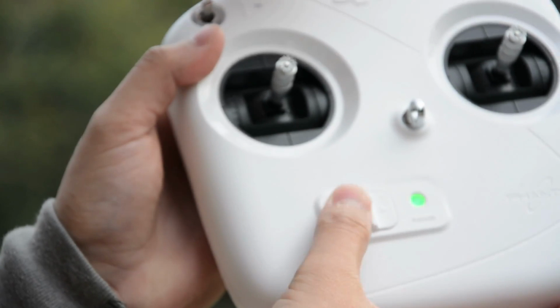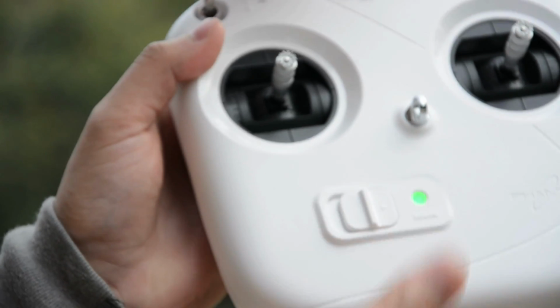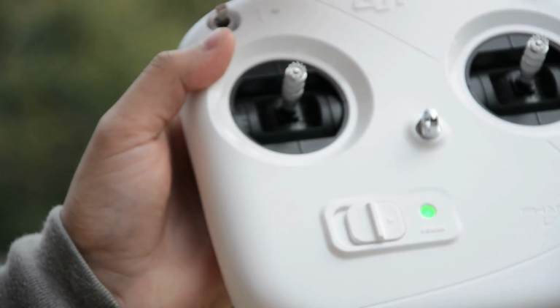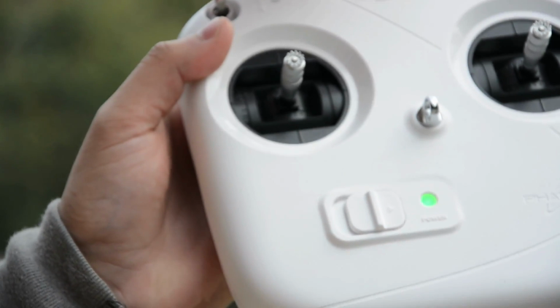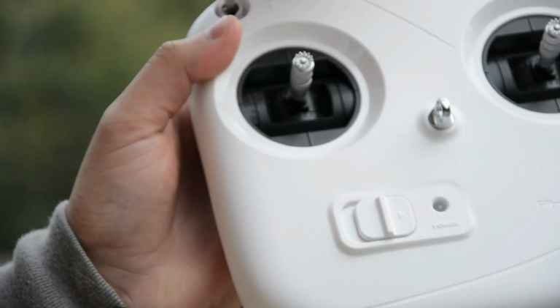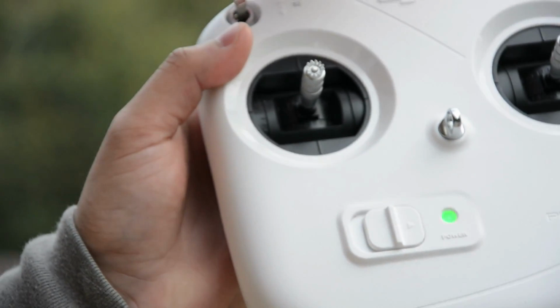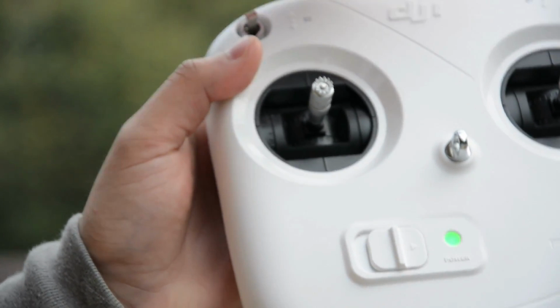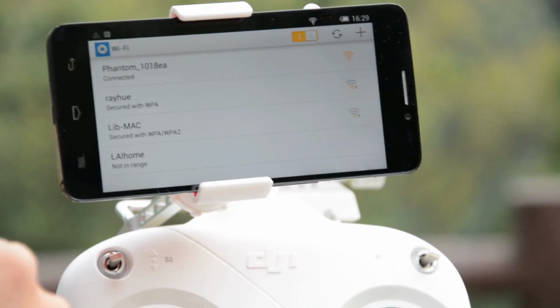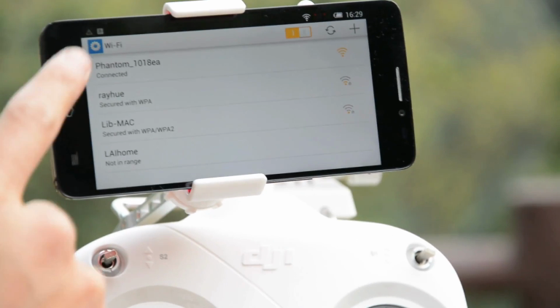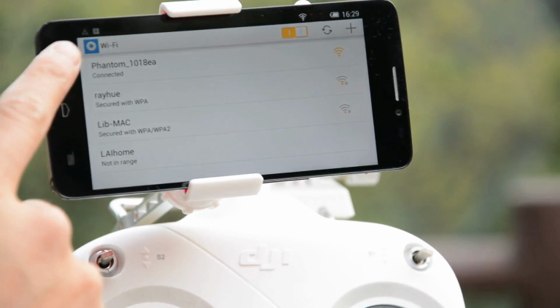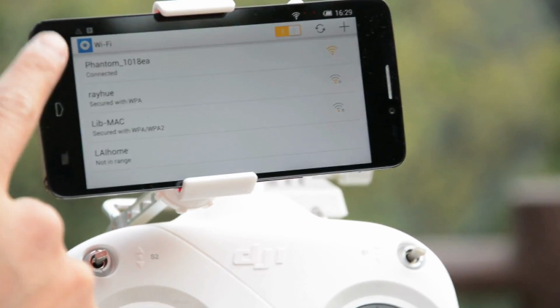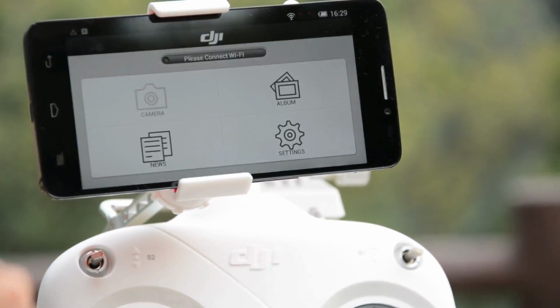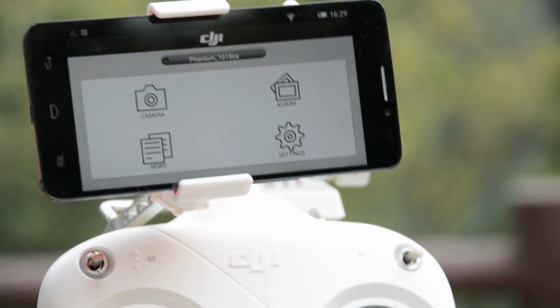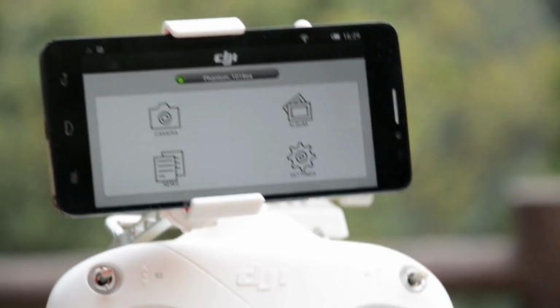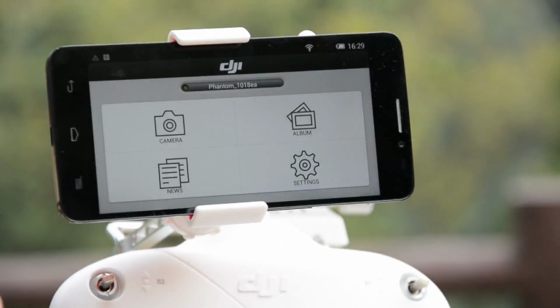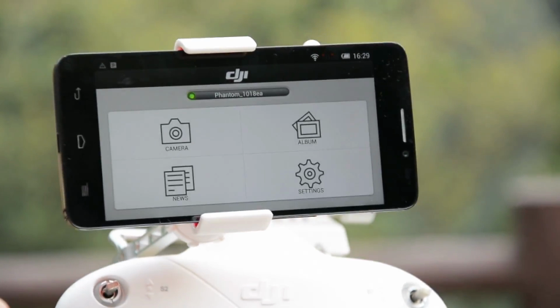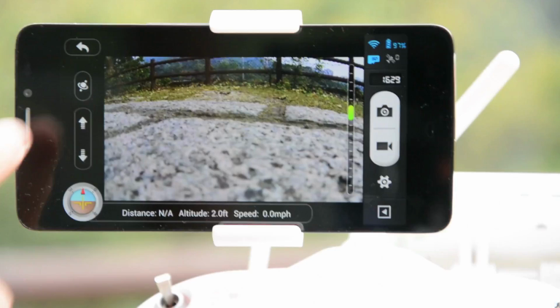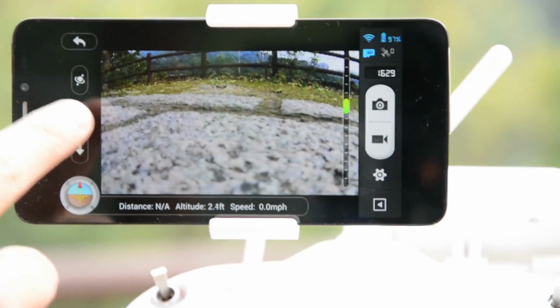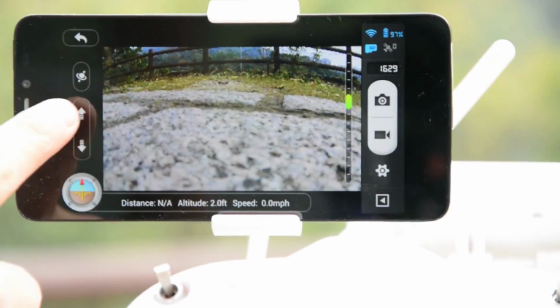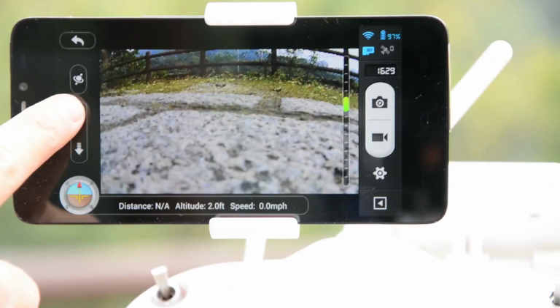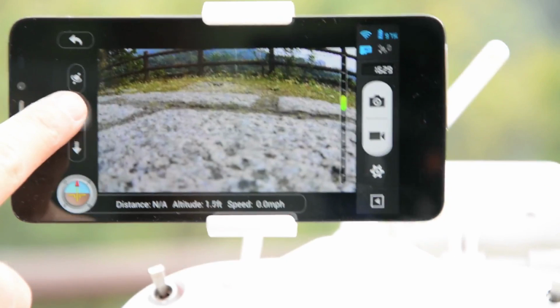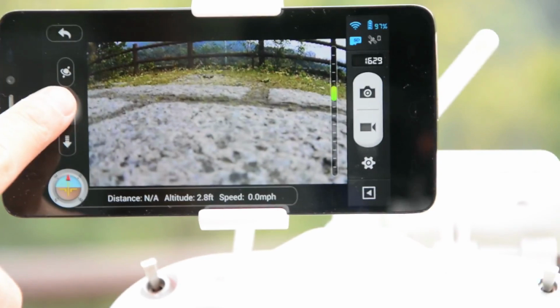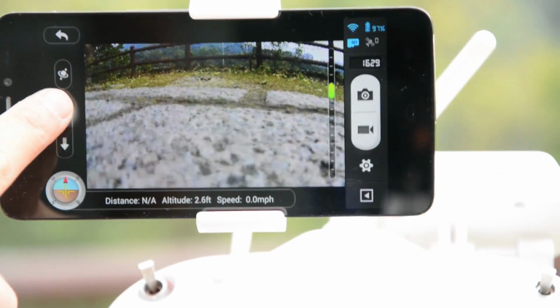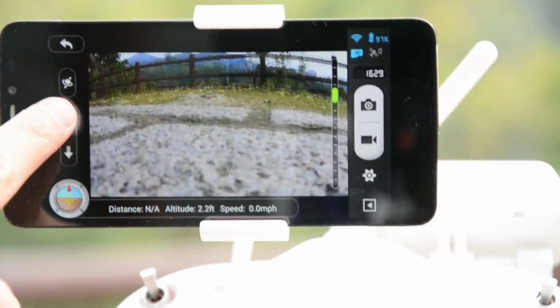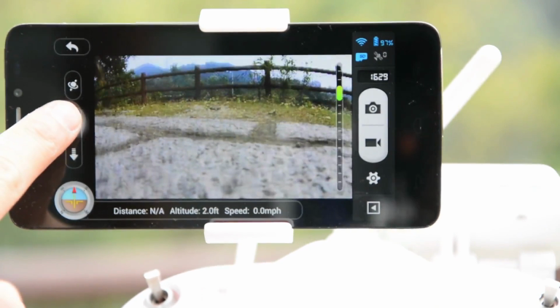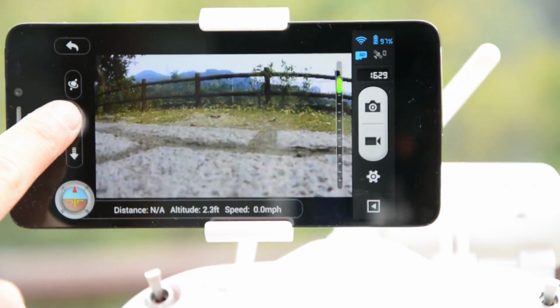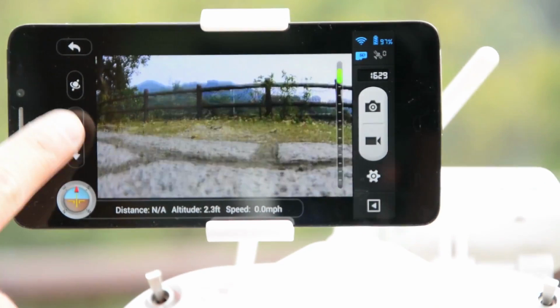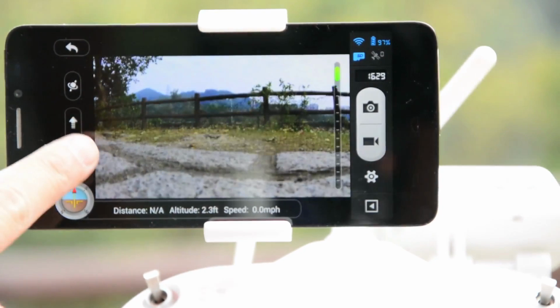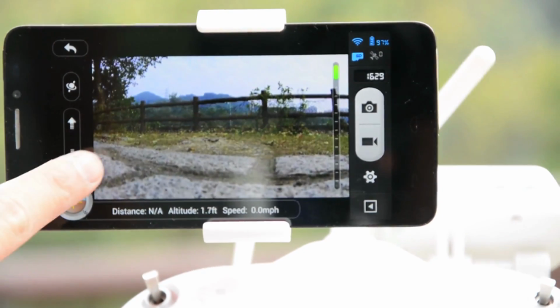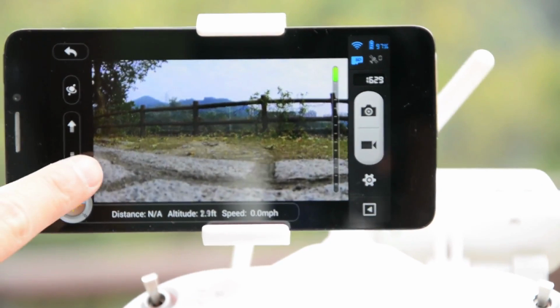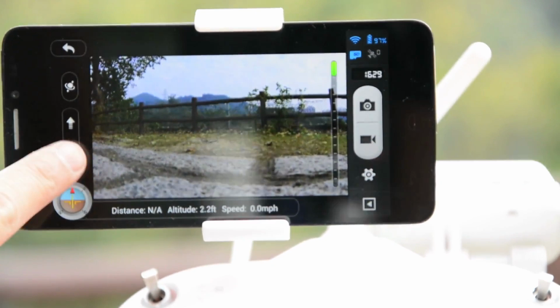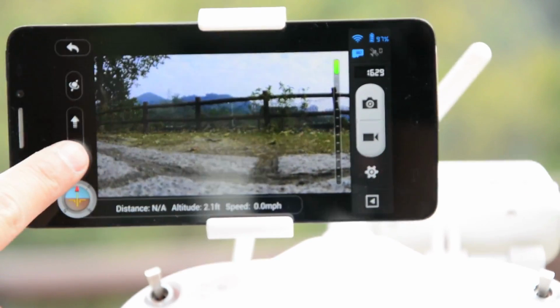Once the phone is connected to the drone's Wi-Fi hotspot, you can then load up the DJI Vision app, through which you can adjust various camera parameters.